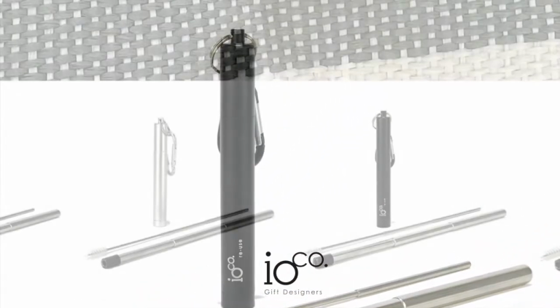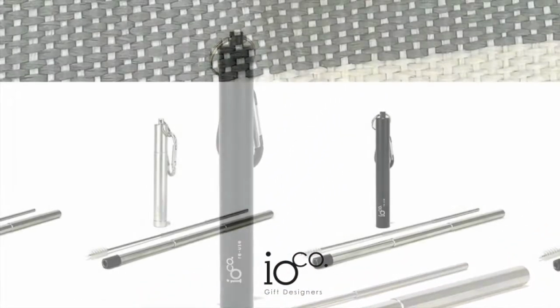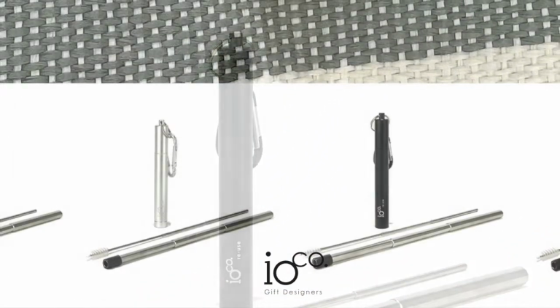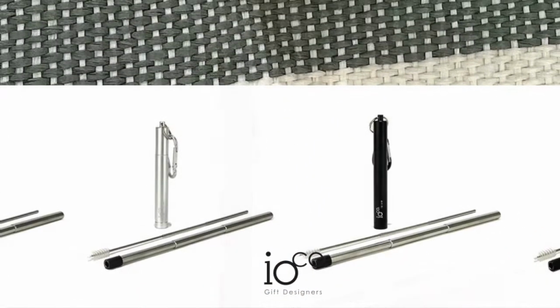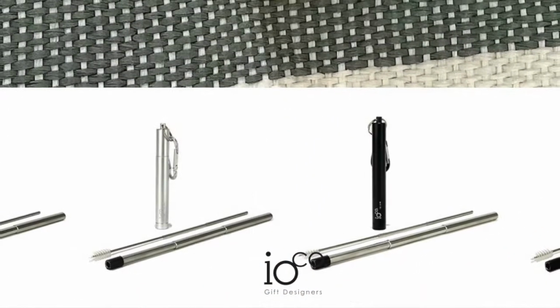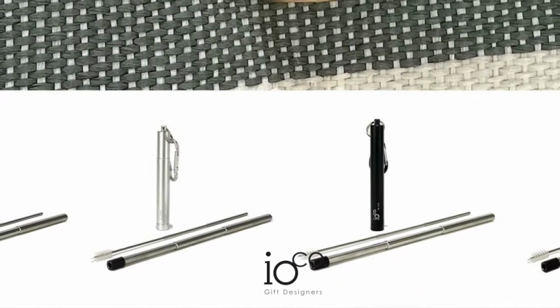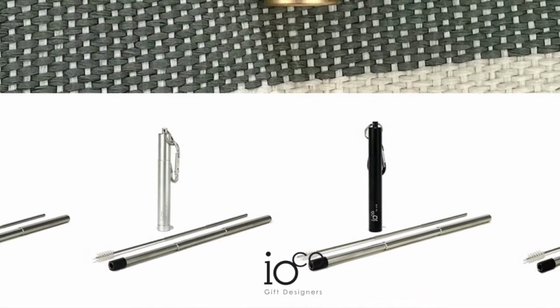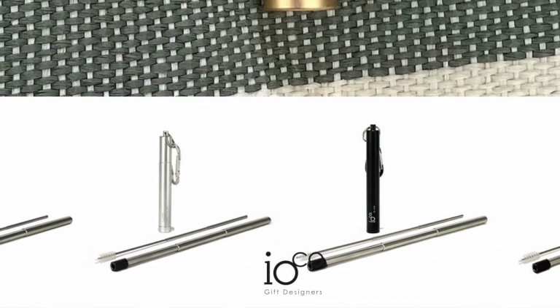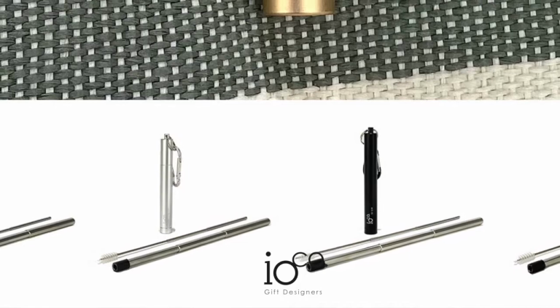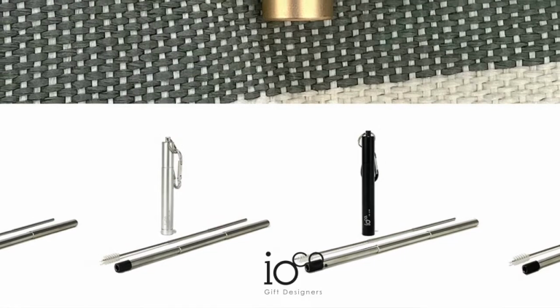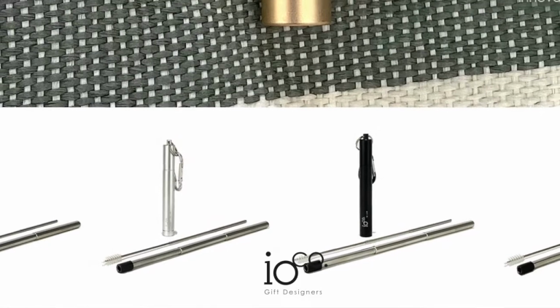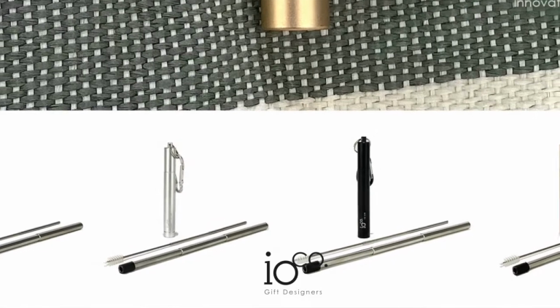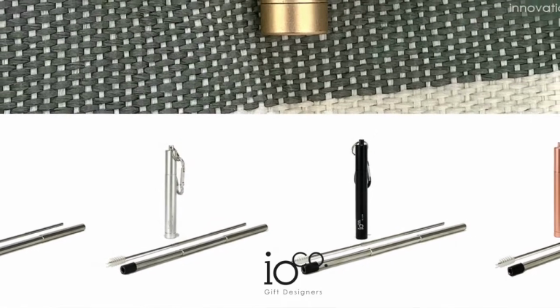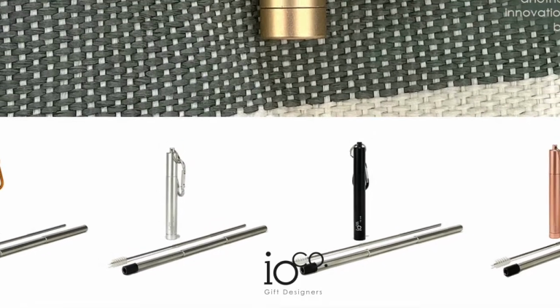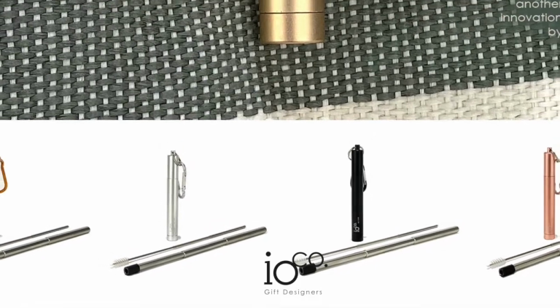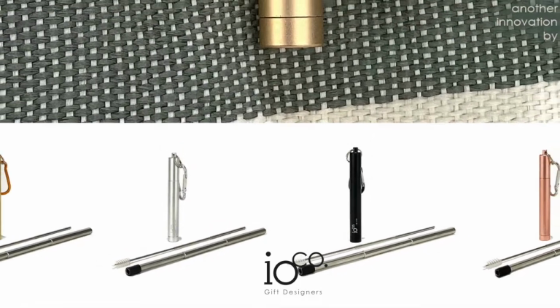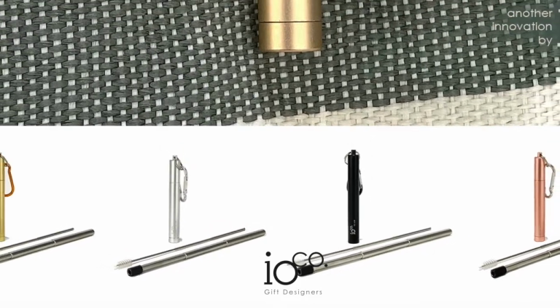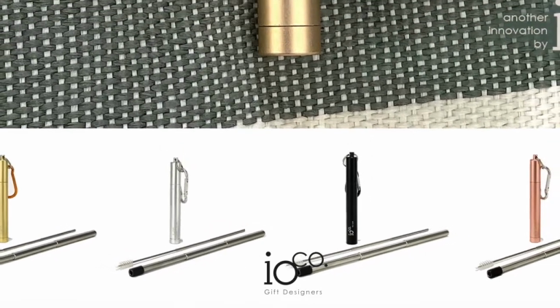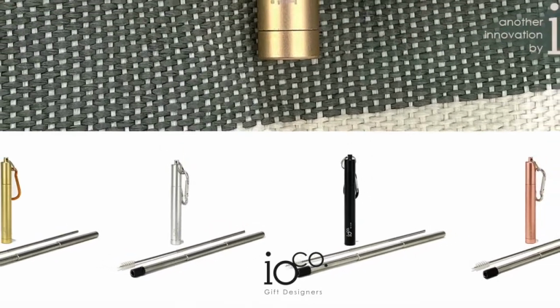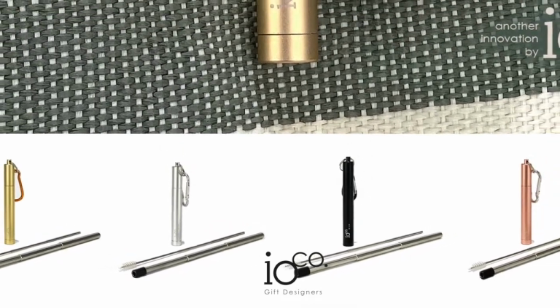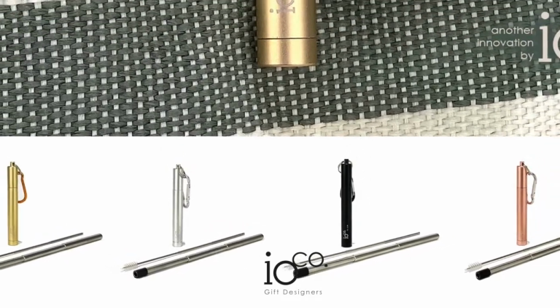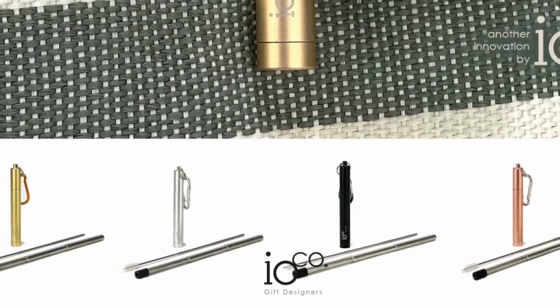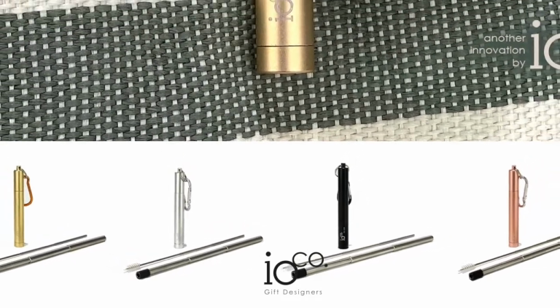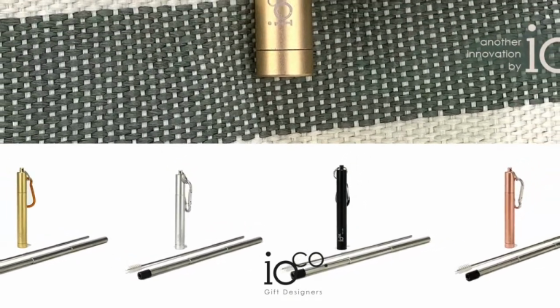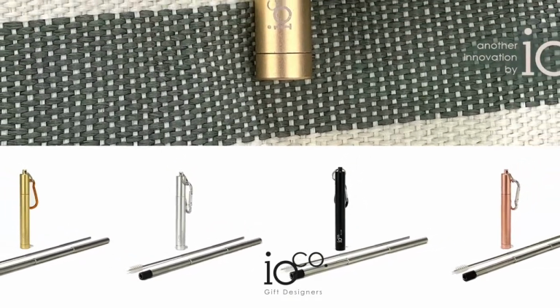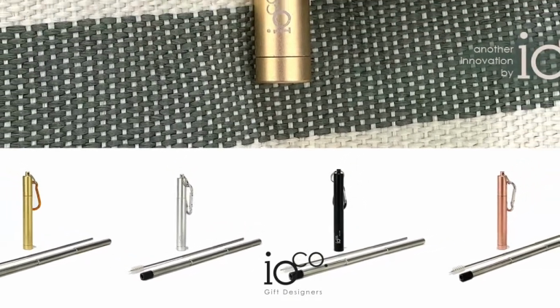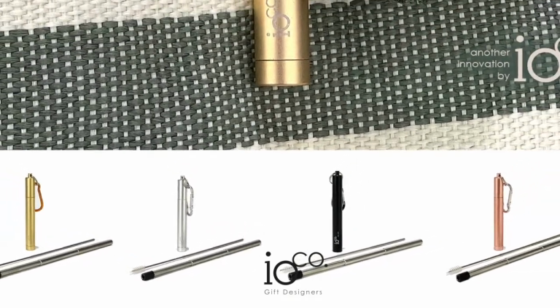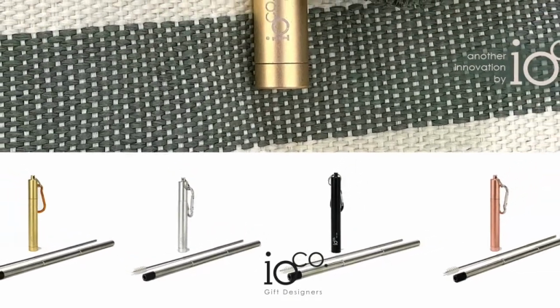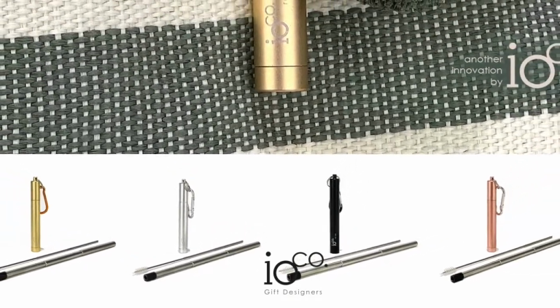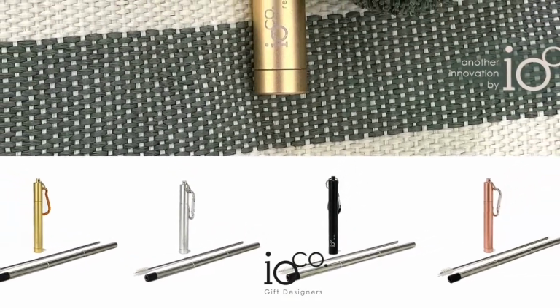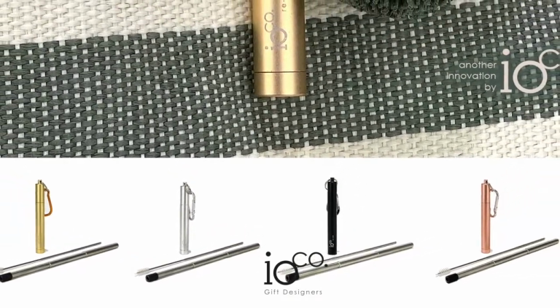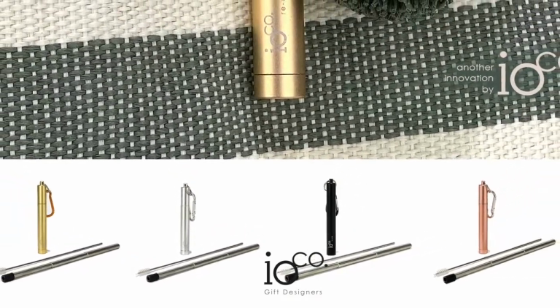Super easy. It comes in four colours: black, silver, rose gold, and gold. This is the item to have.